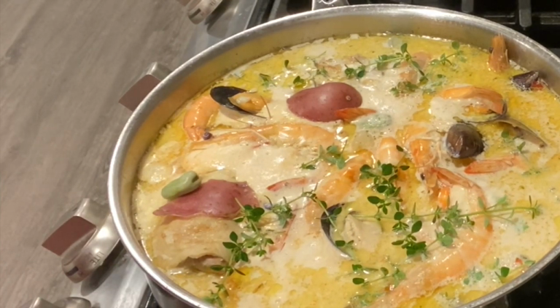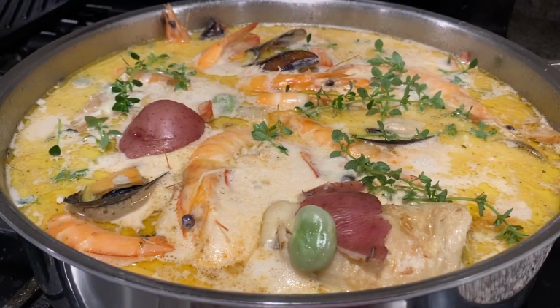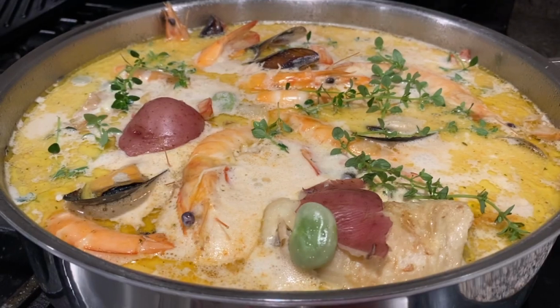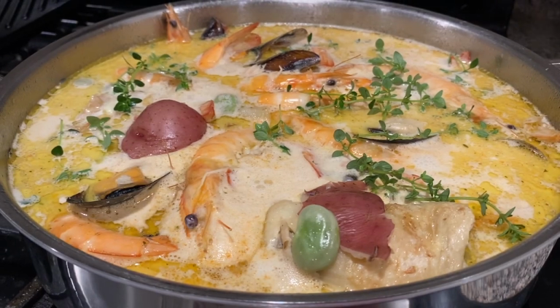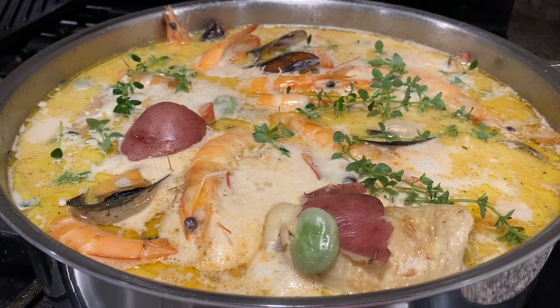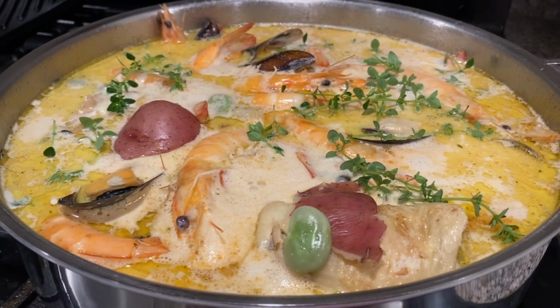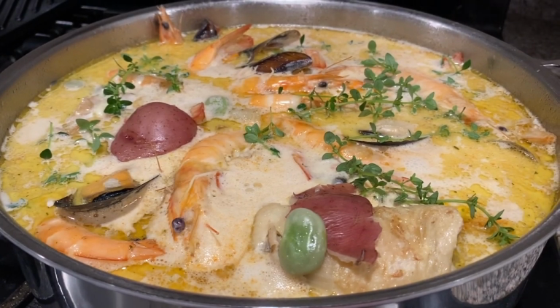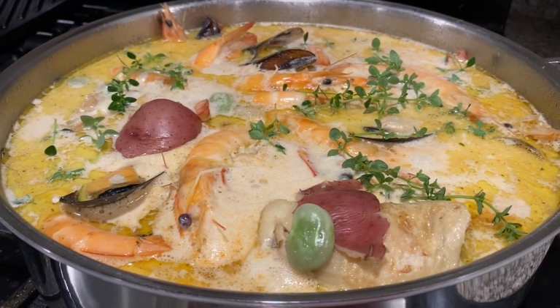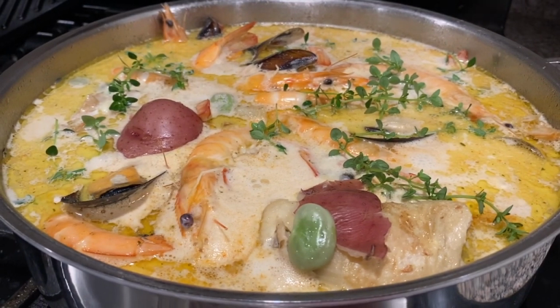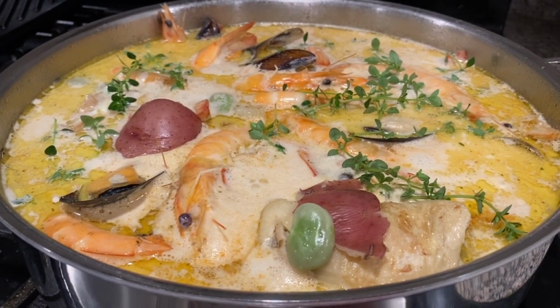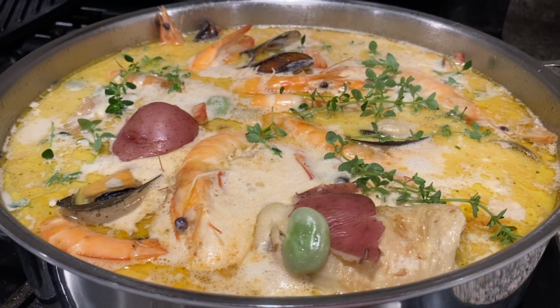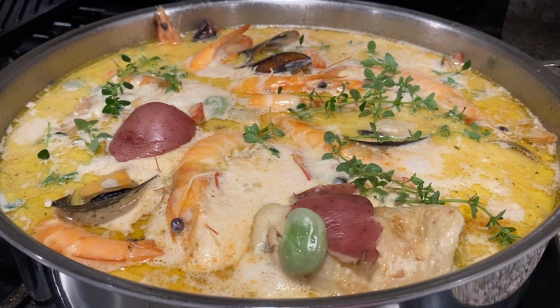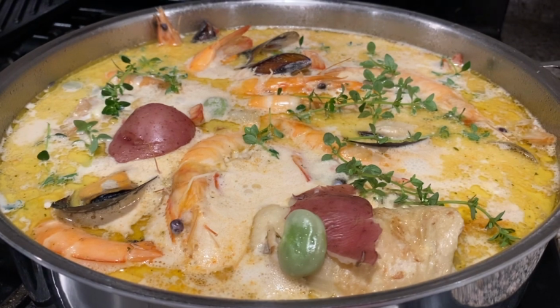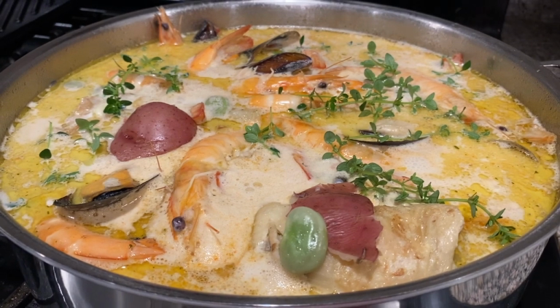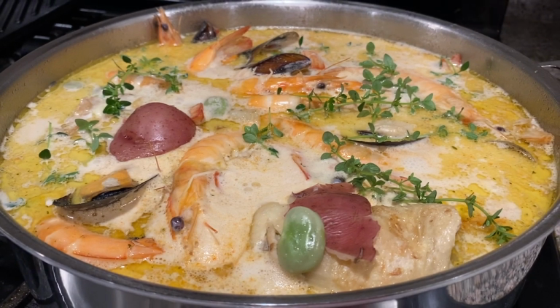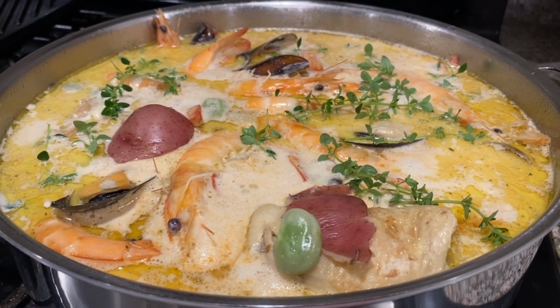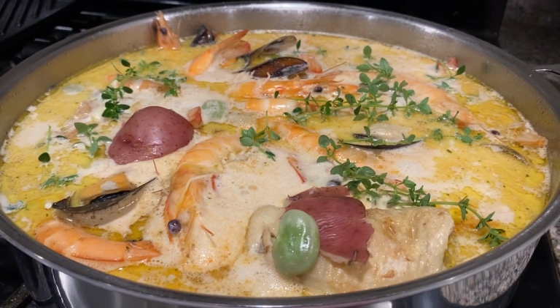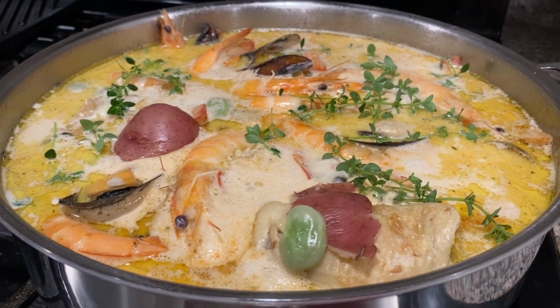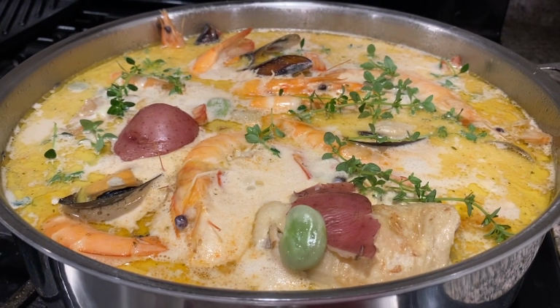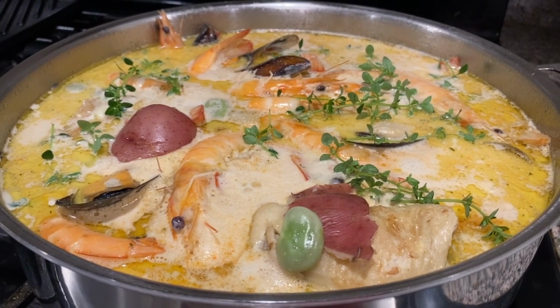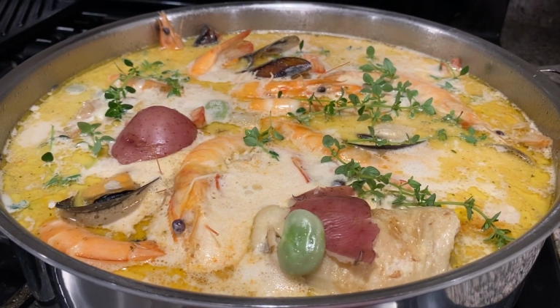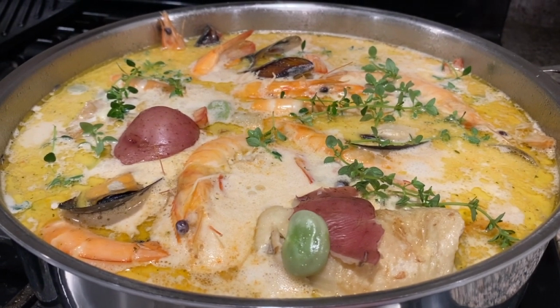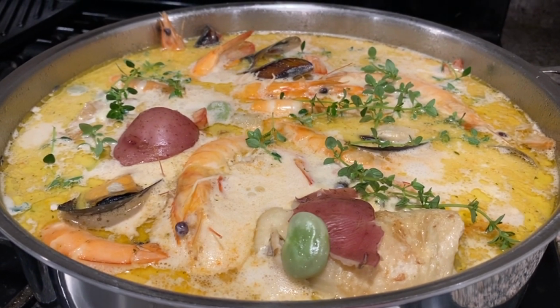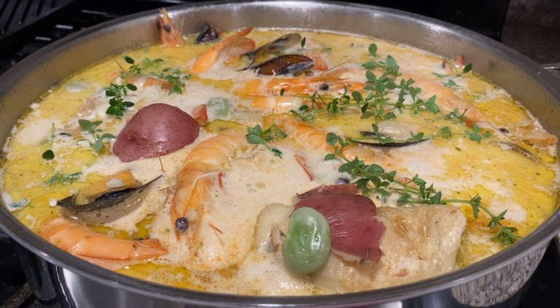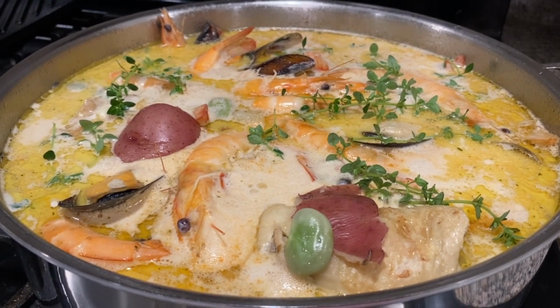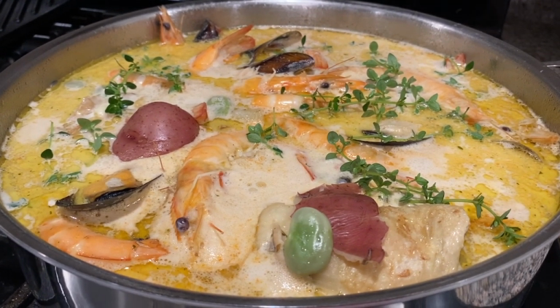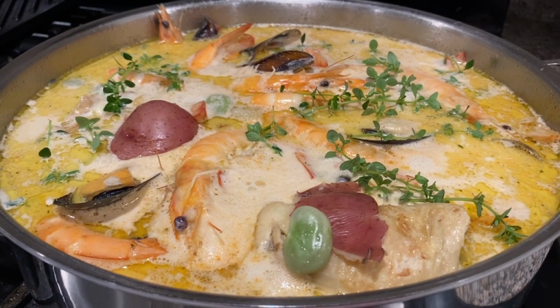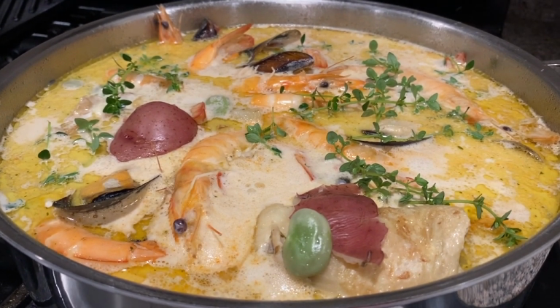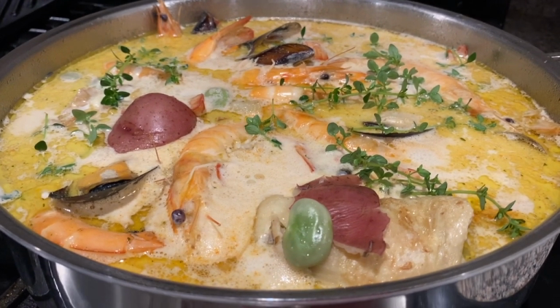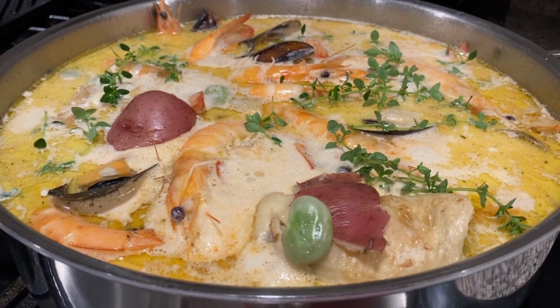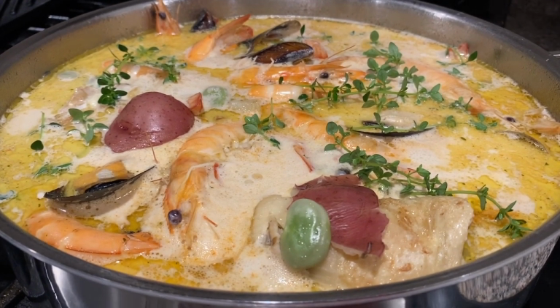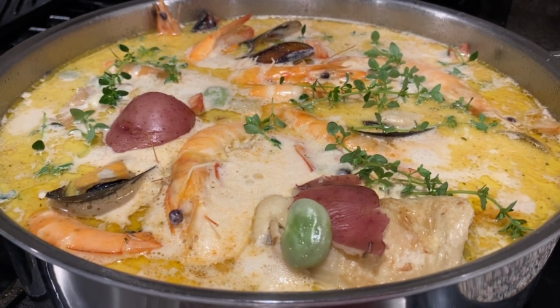And here is dinner — with chicken, shrimp, mussels, potatoes, and fava beans and thyme from the garden.